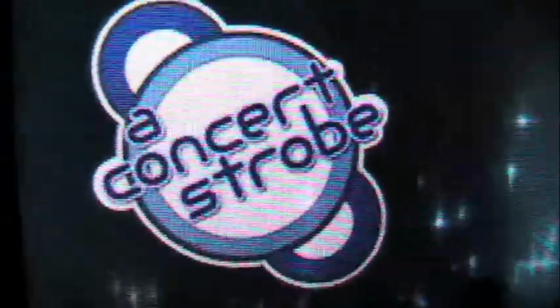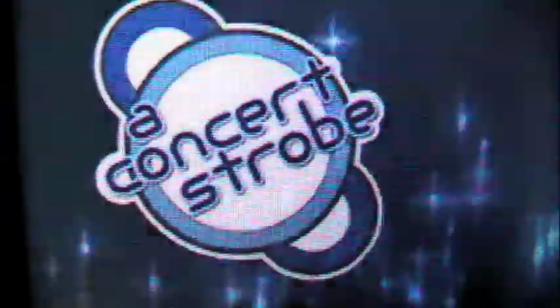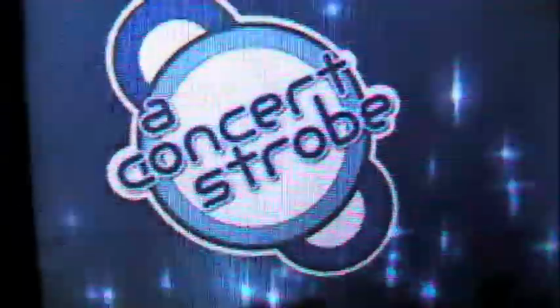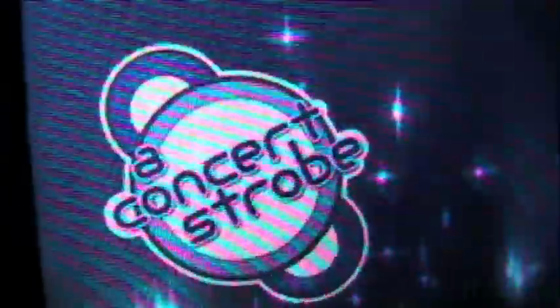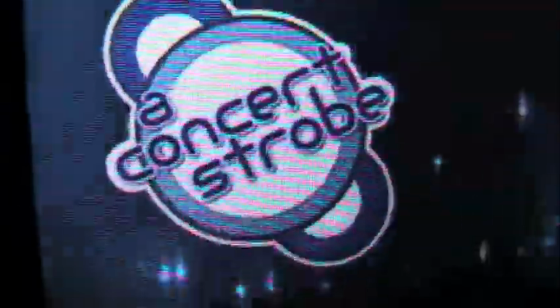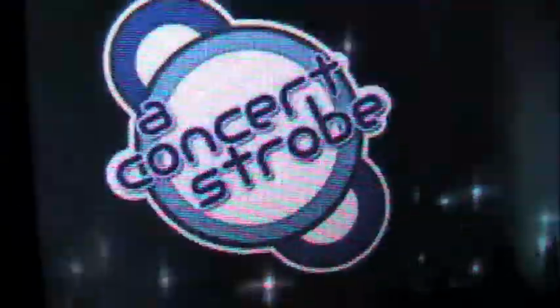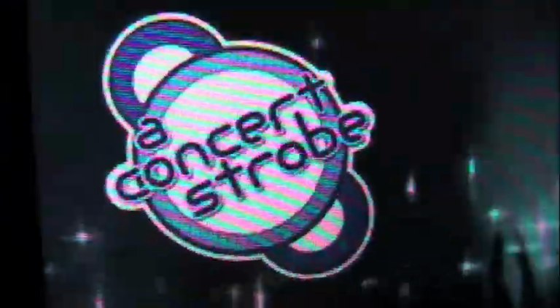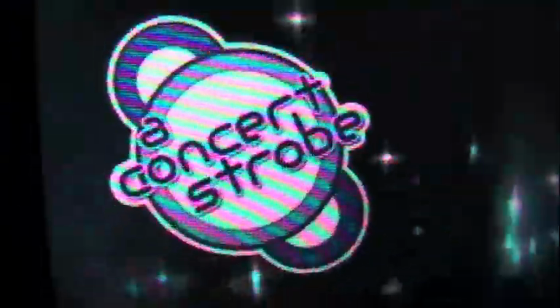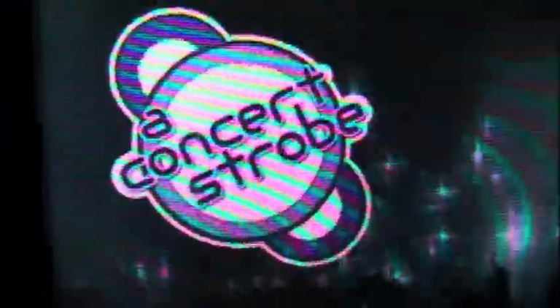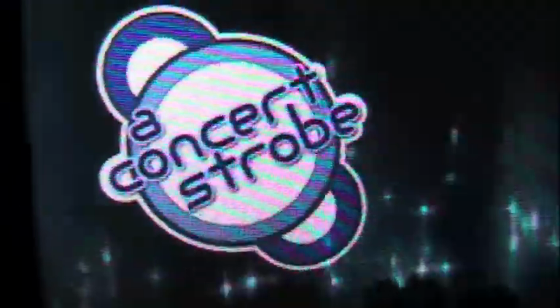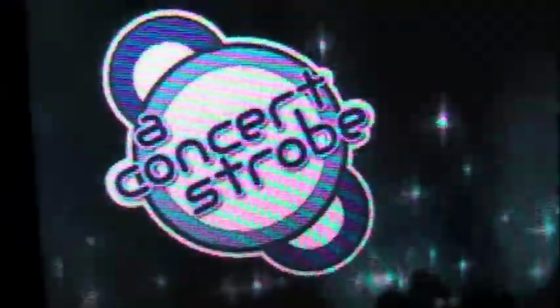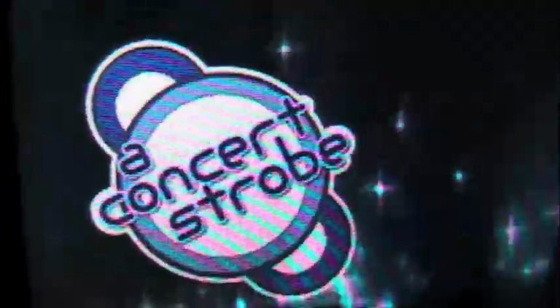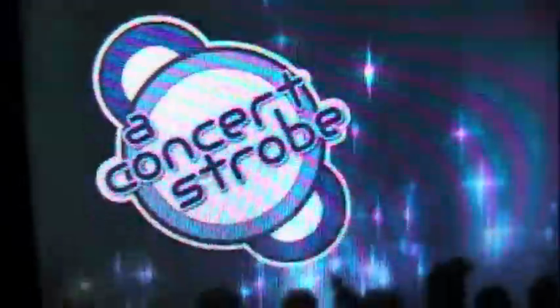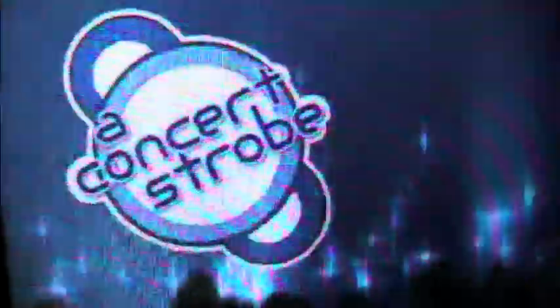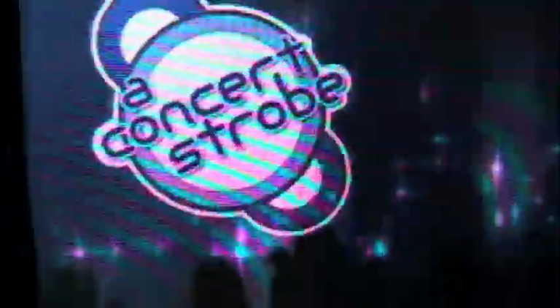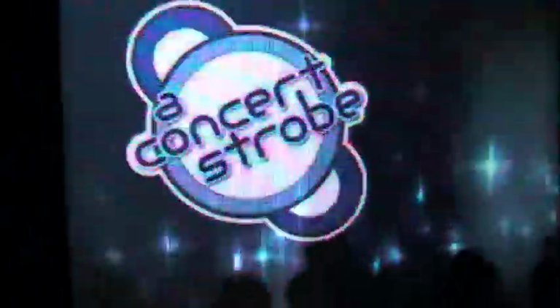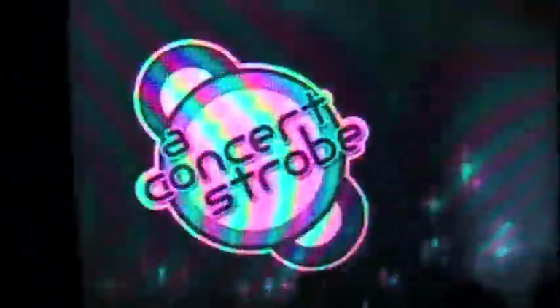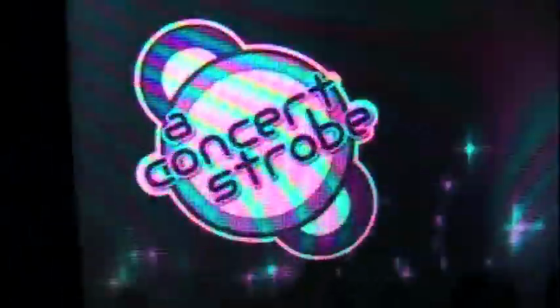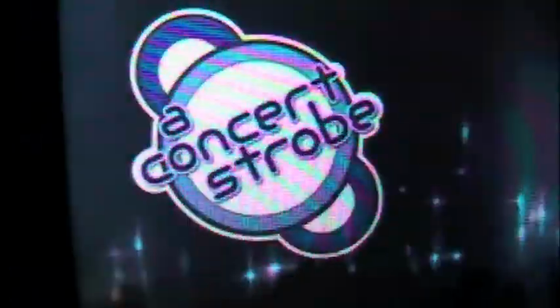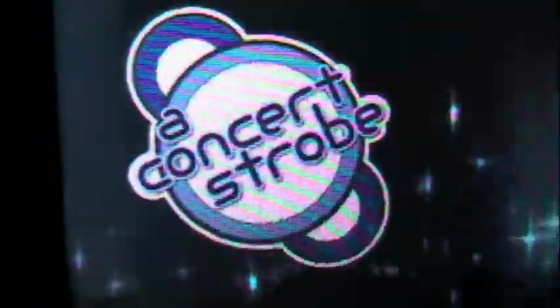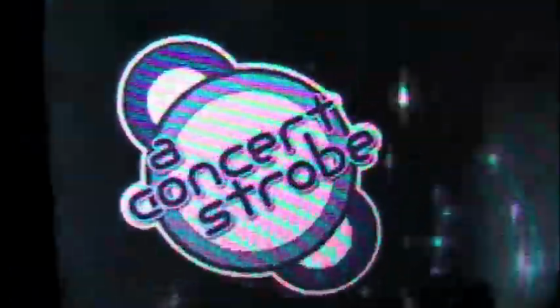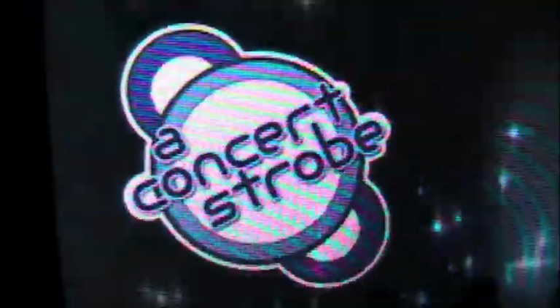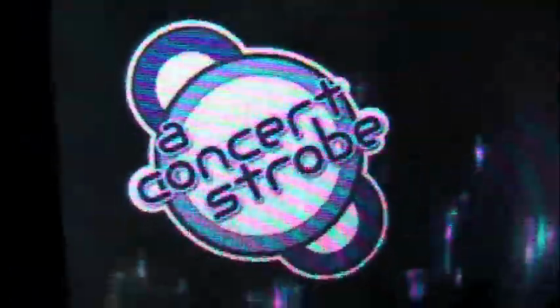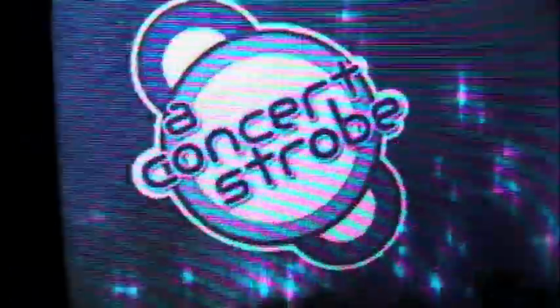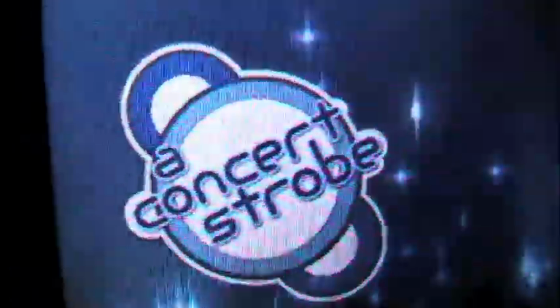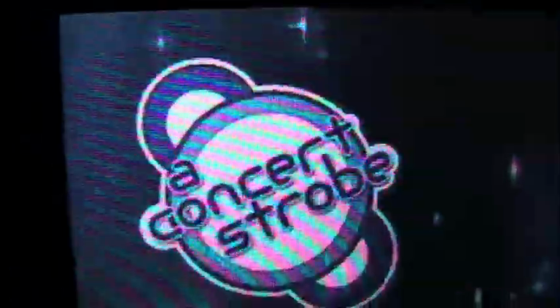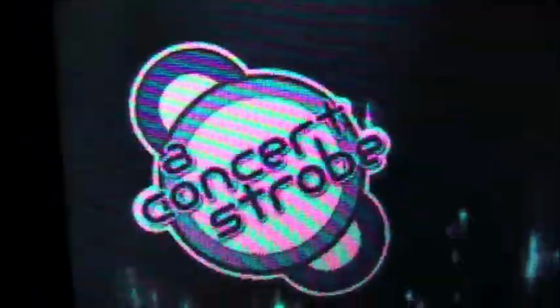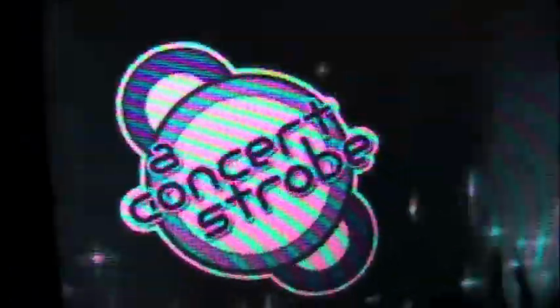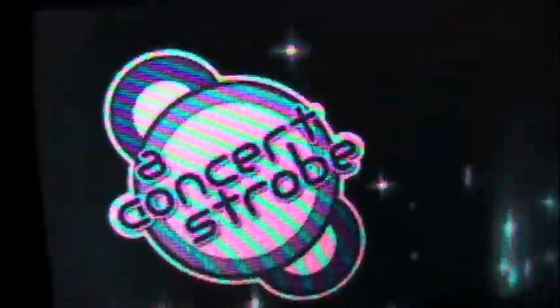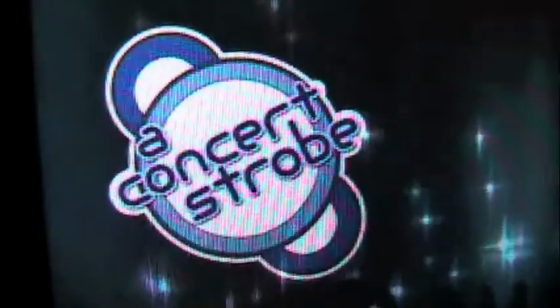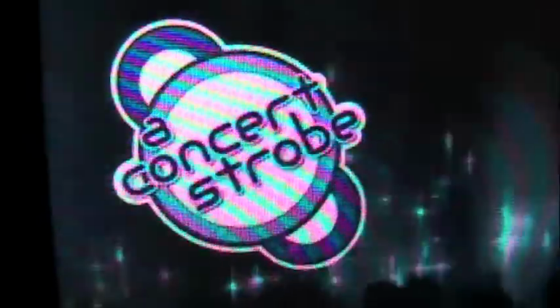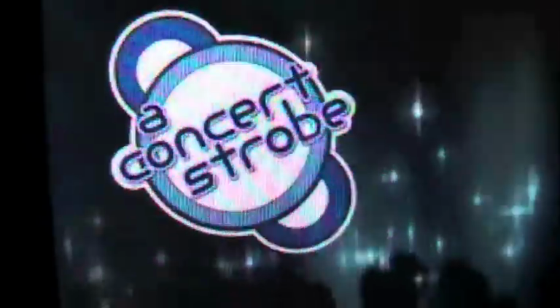Hey guys, iPhone and iPod reviewer here, and today I'm reviewing the app Concert Strobe.